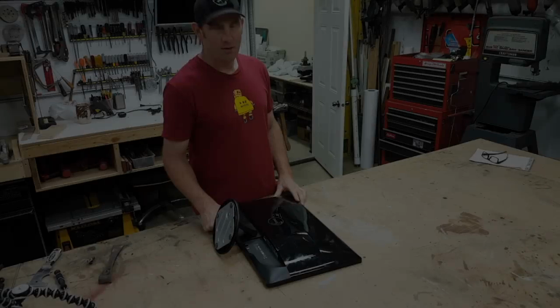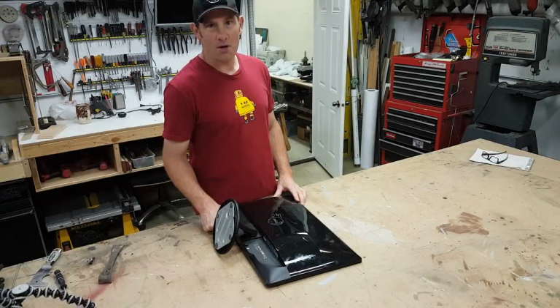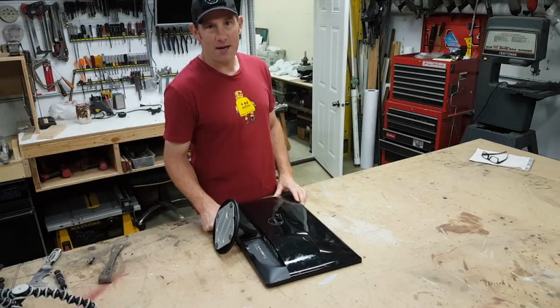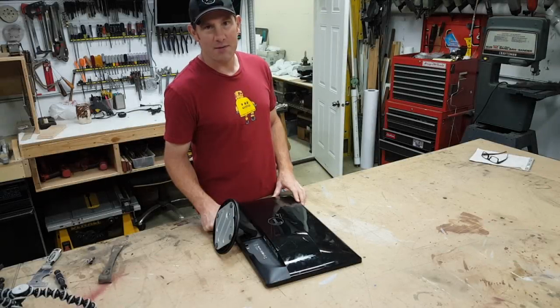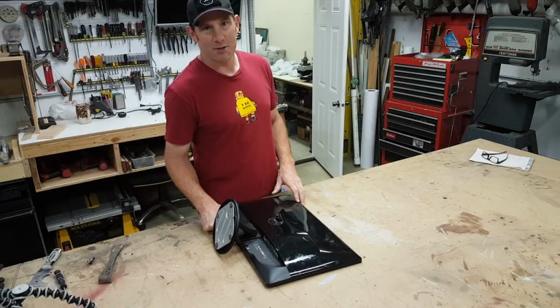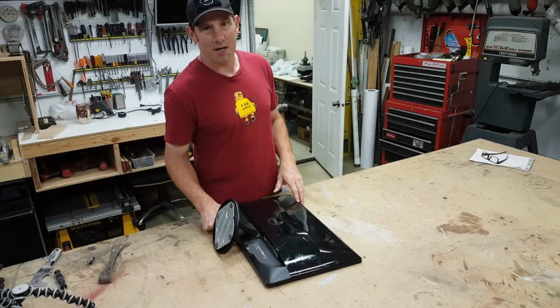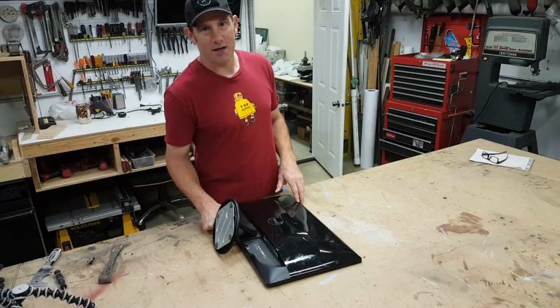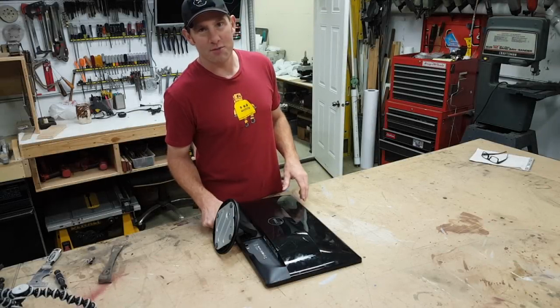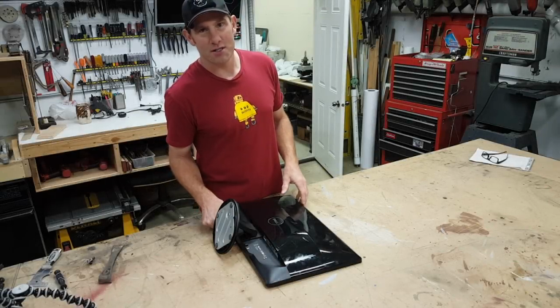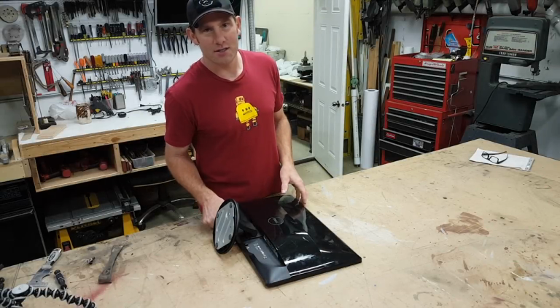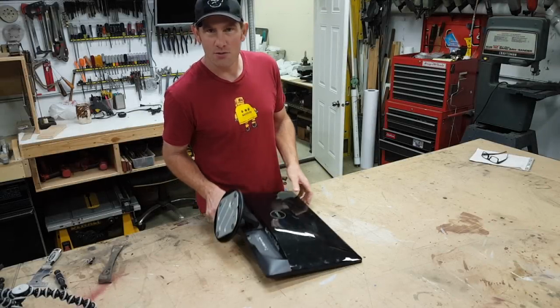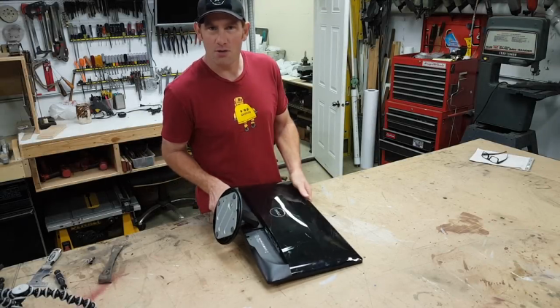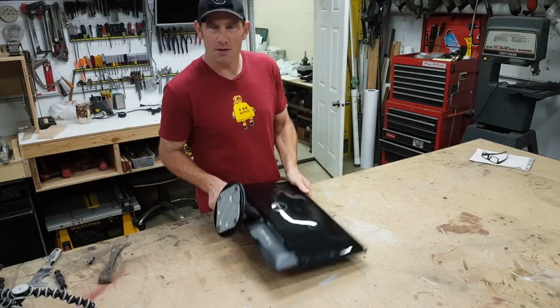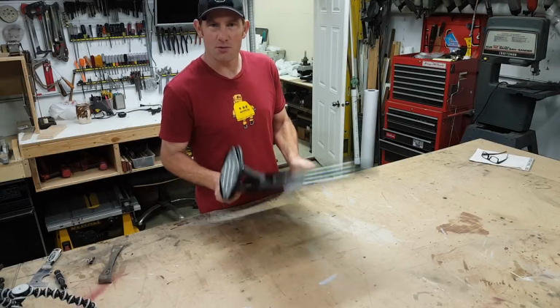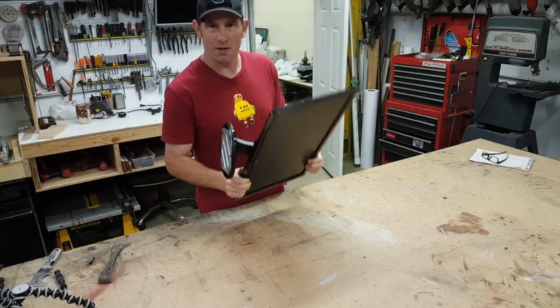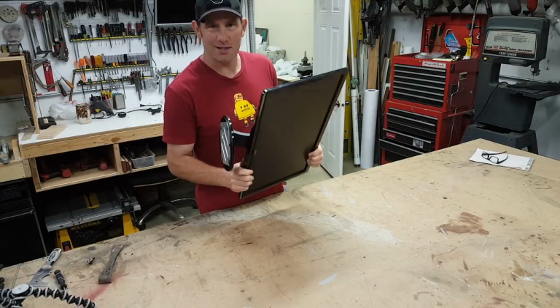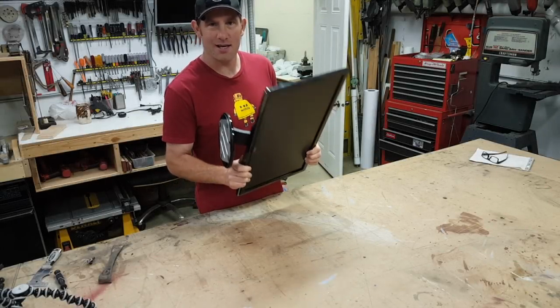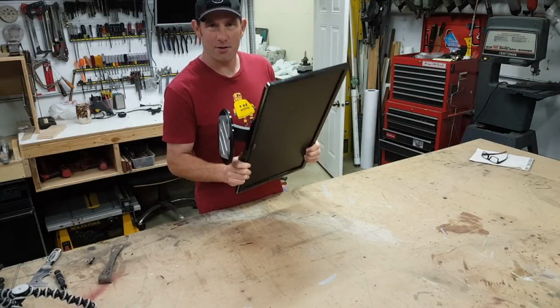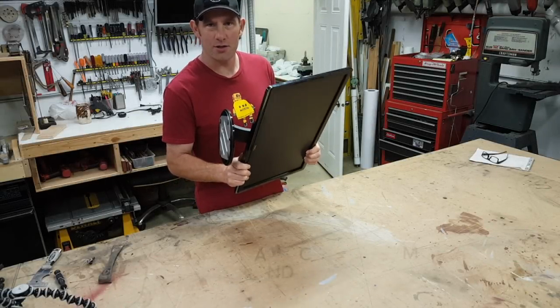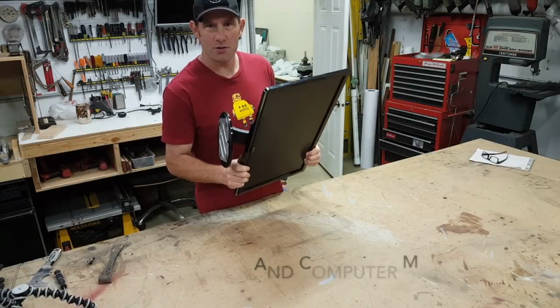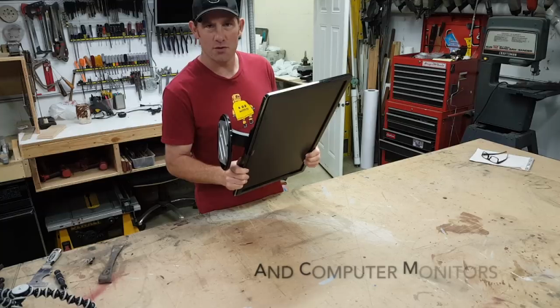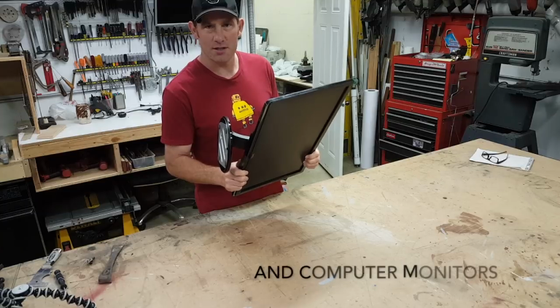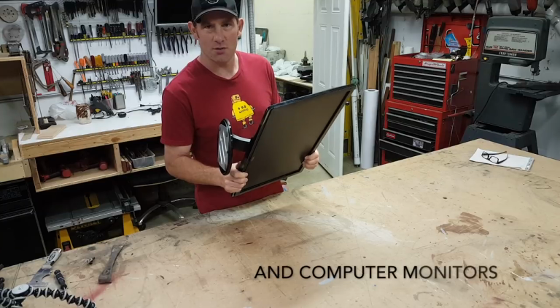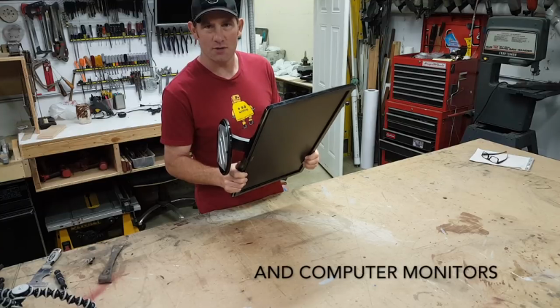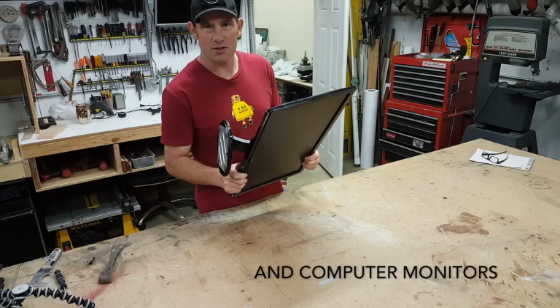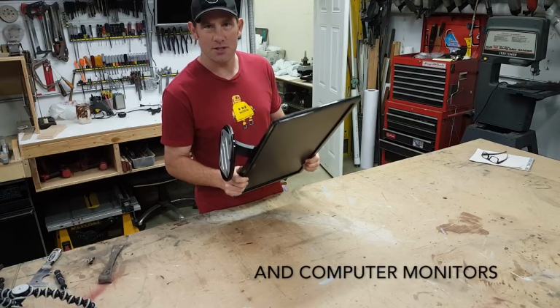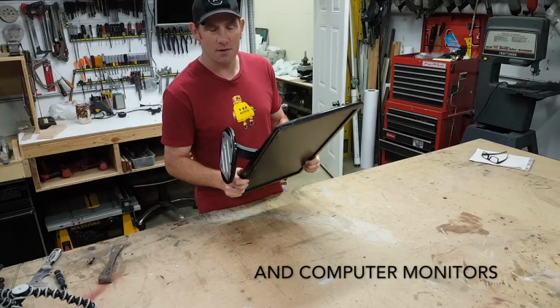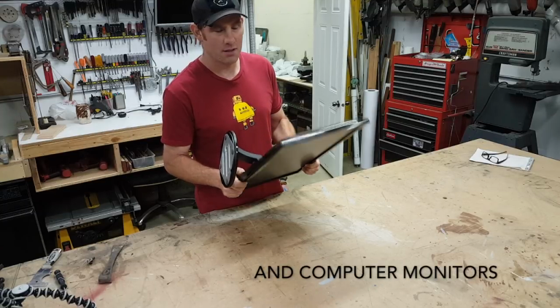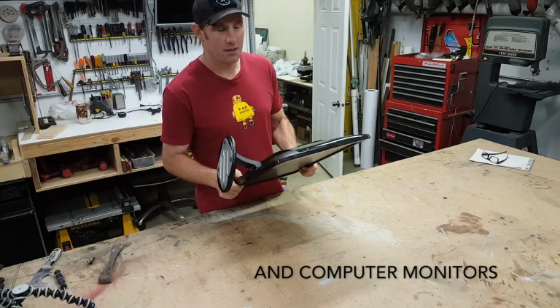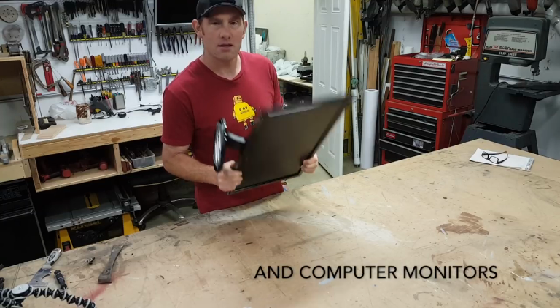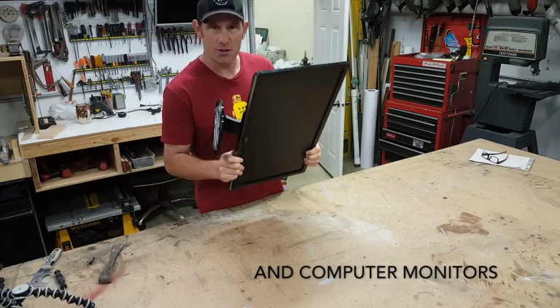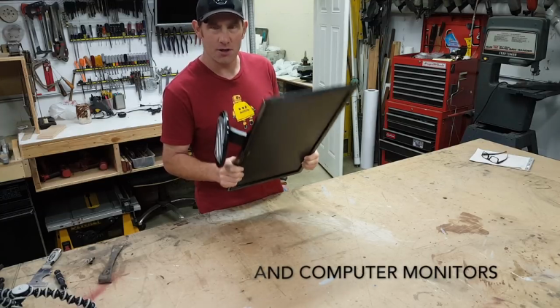Welcome back to Make Build Modify. I'm Justin. Did you know that there's plexiglass and other good useful things in old flat-screen TVs? Let me show you.